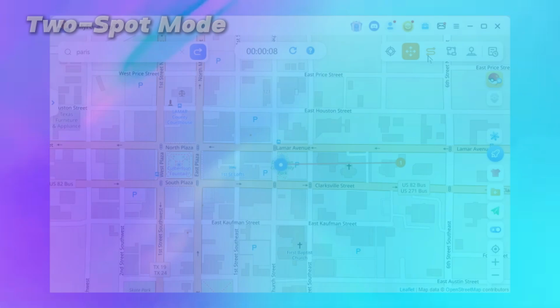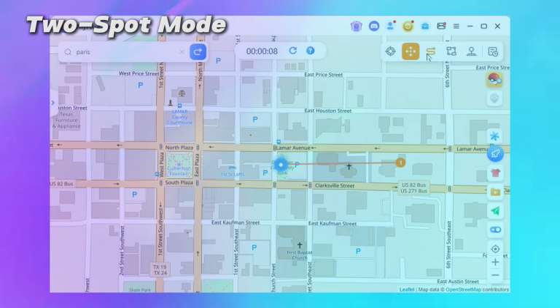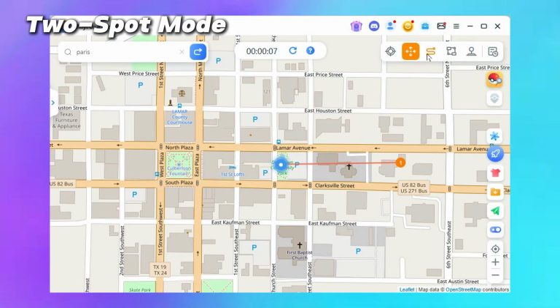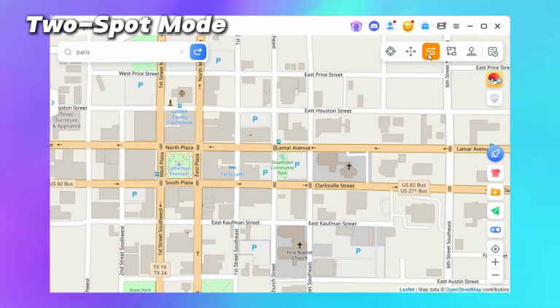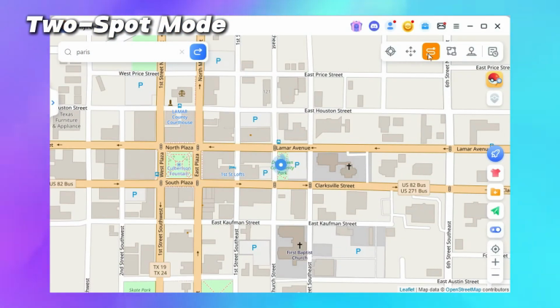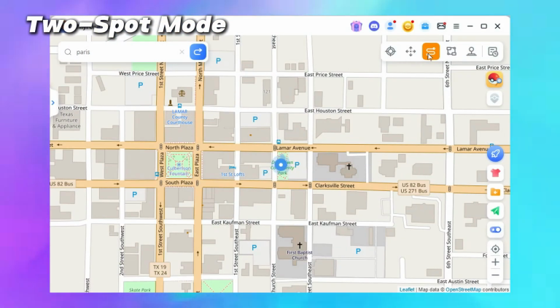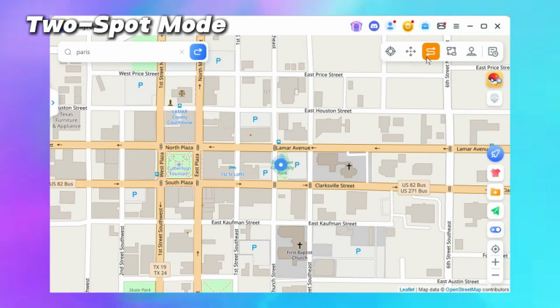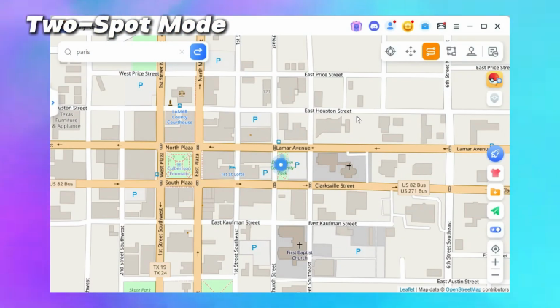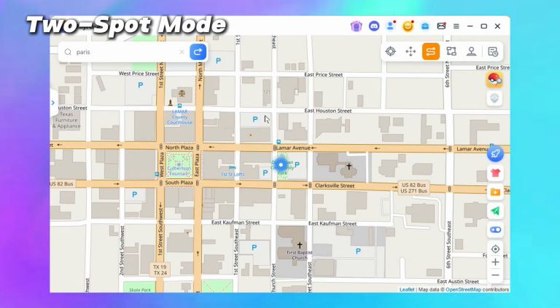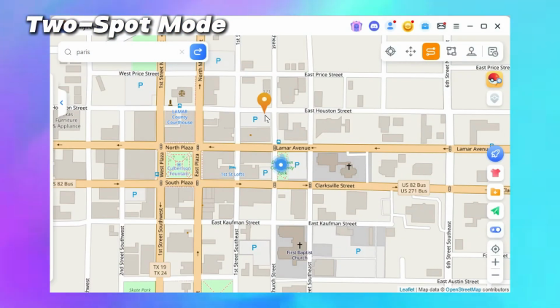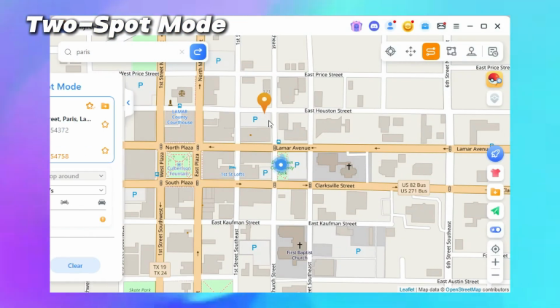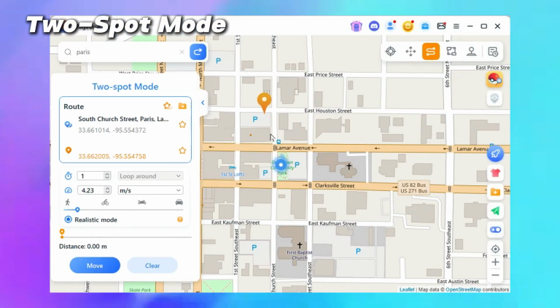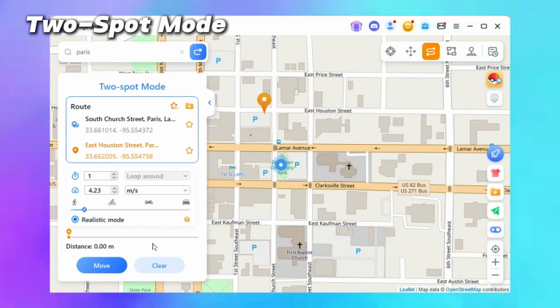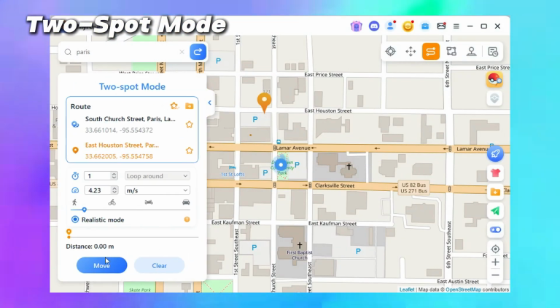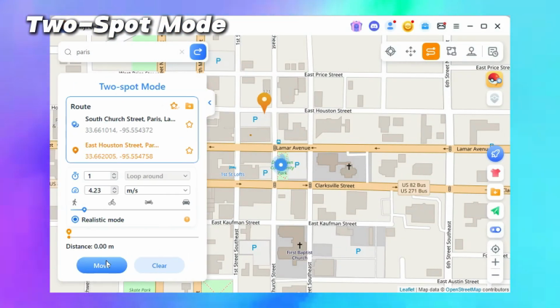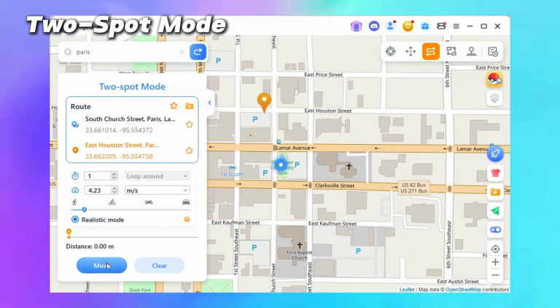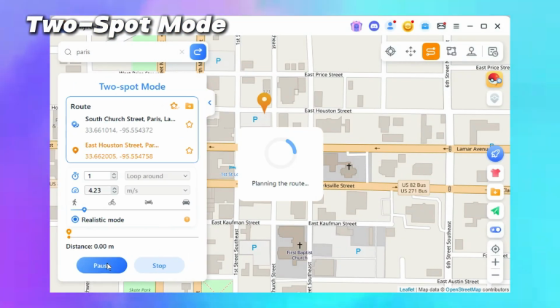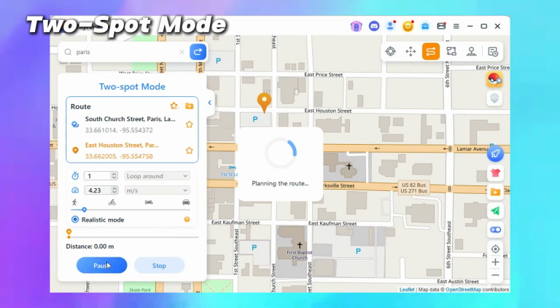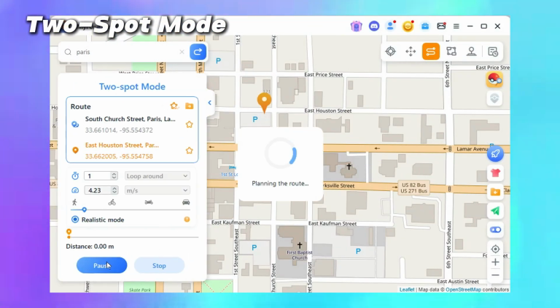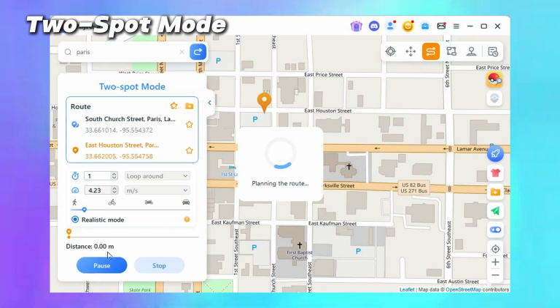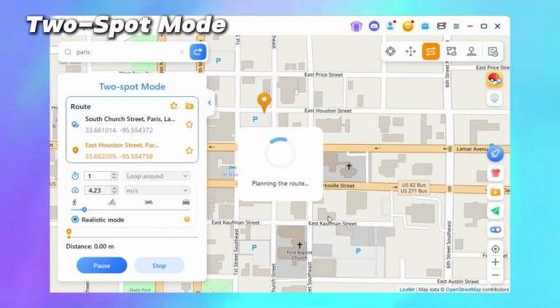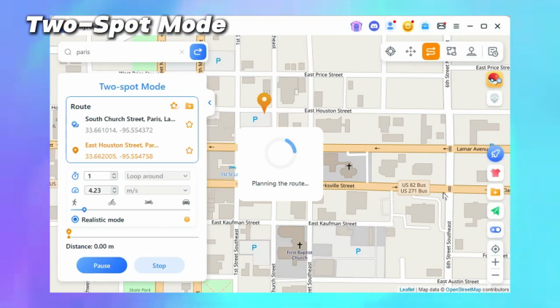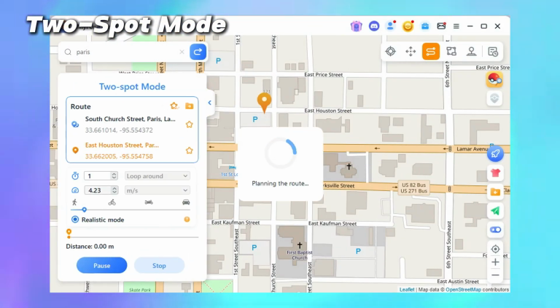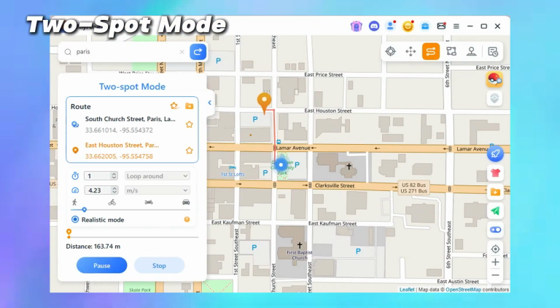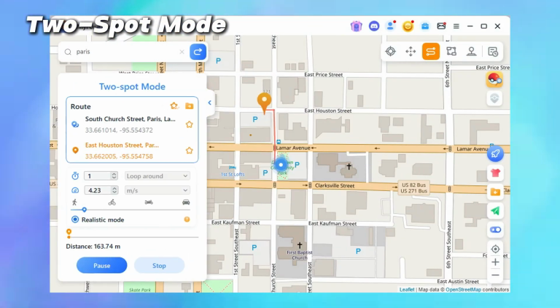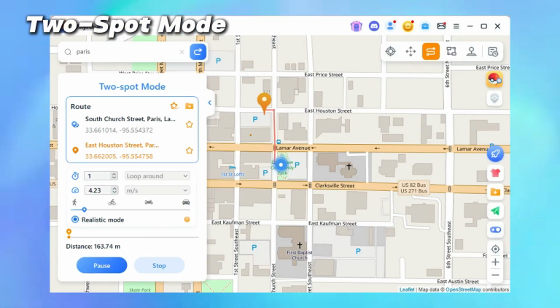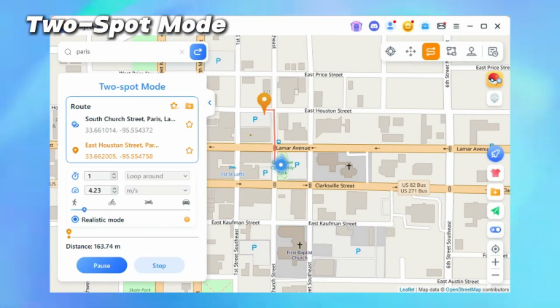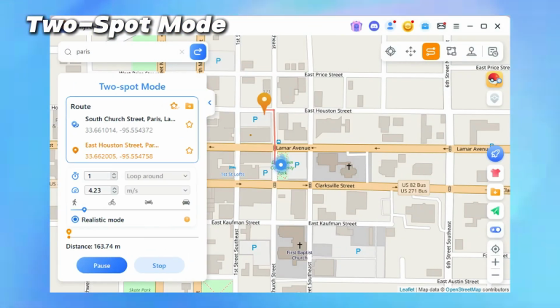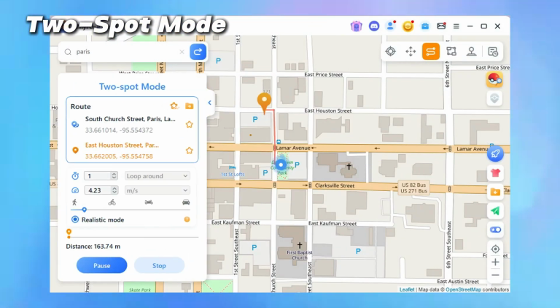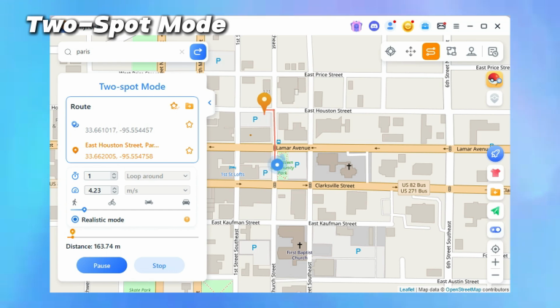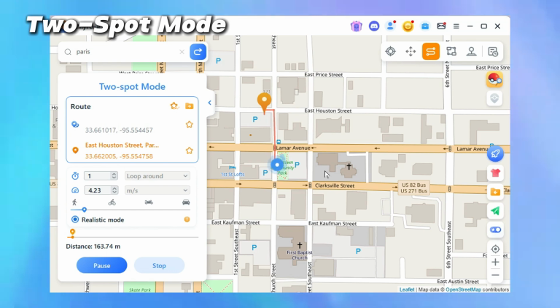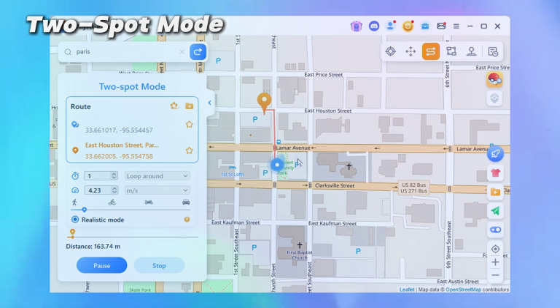In two-spot mode, you can plan a route between two points and click Move to start simulating the journey.